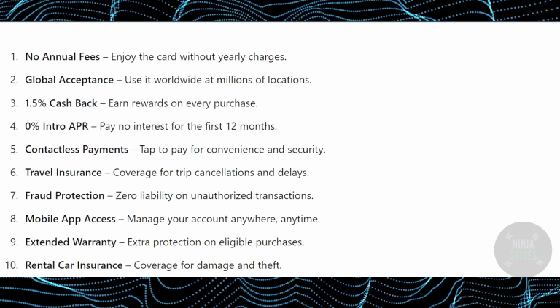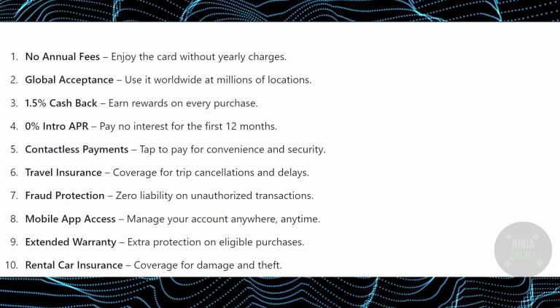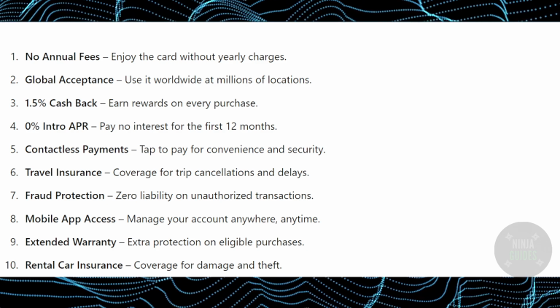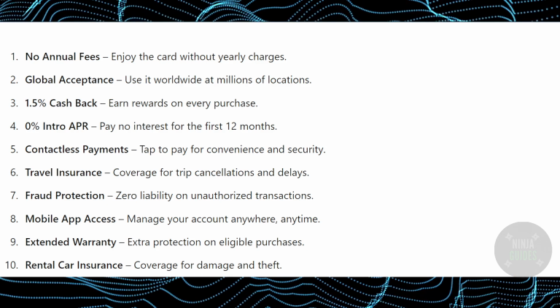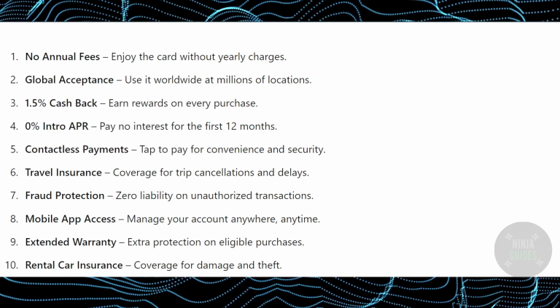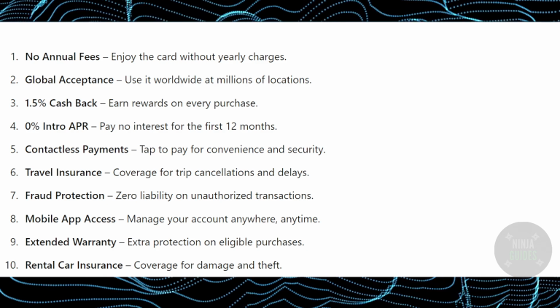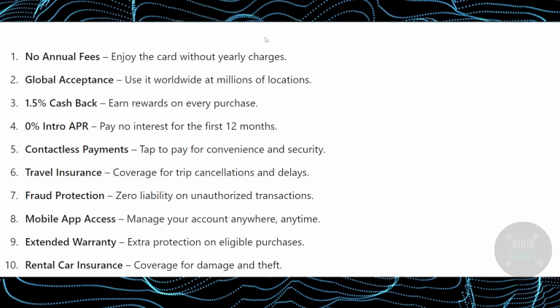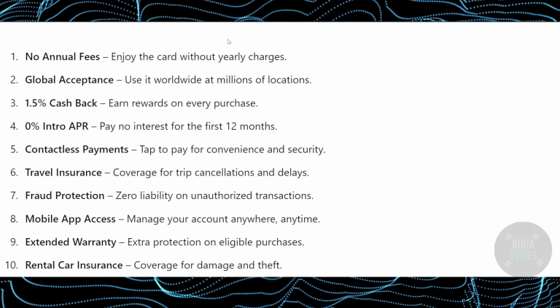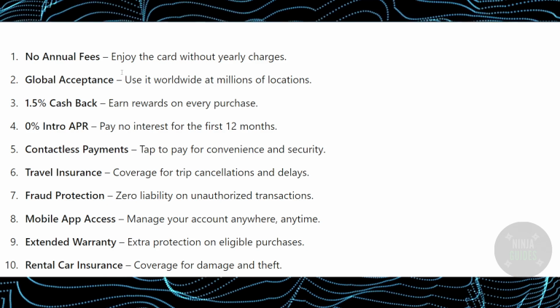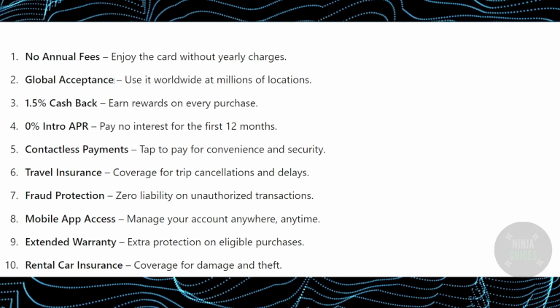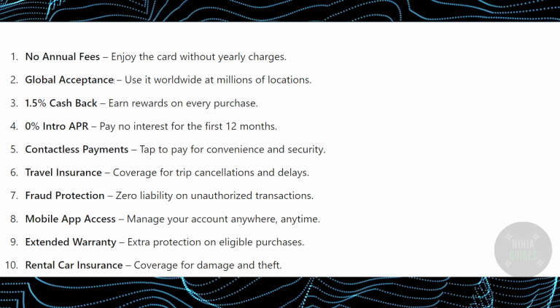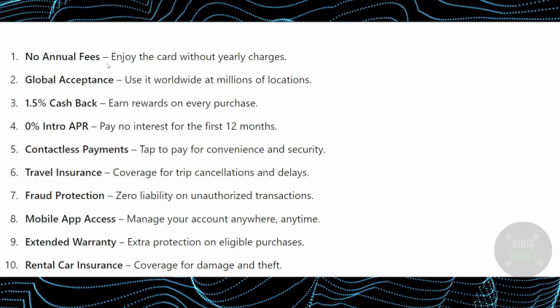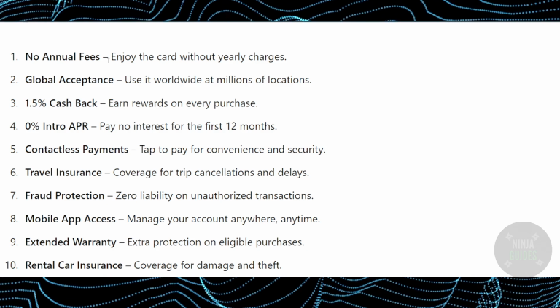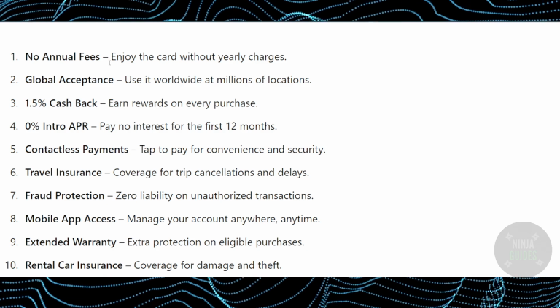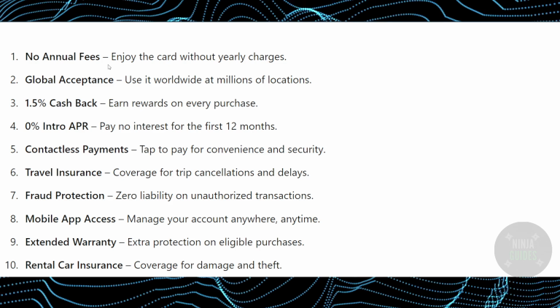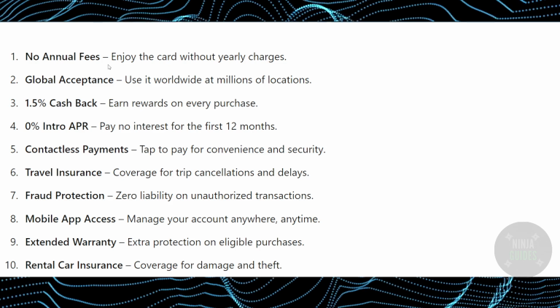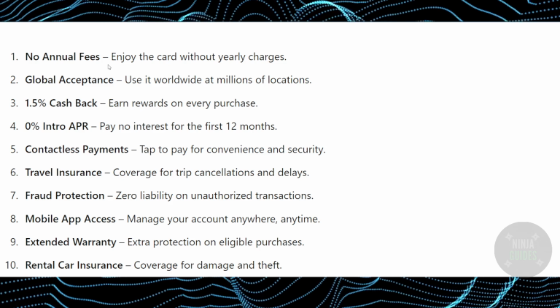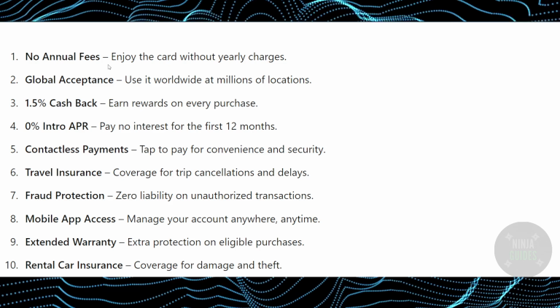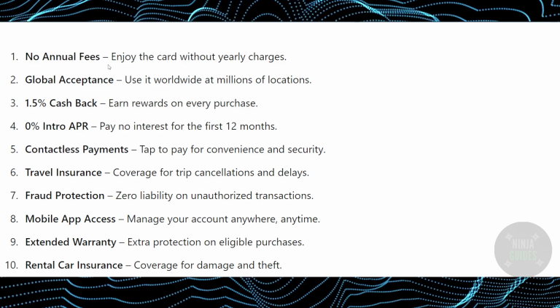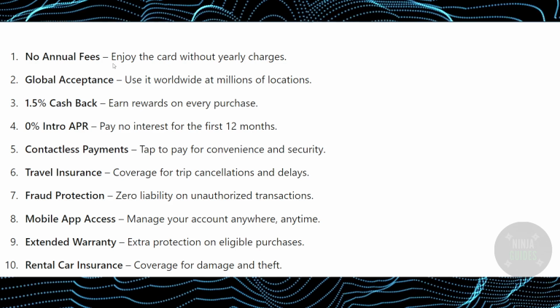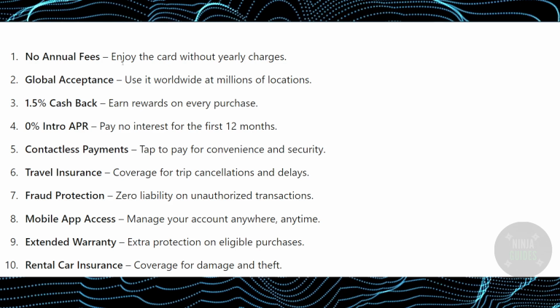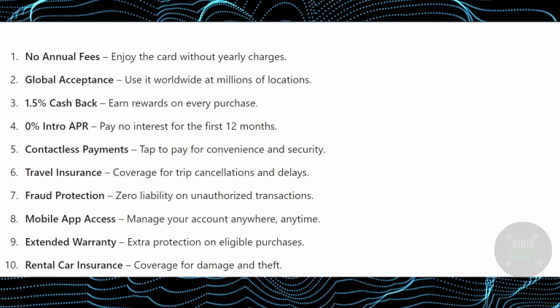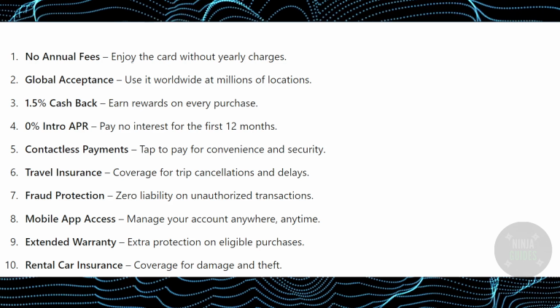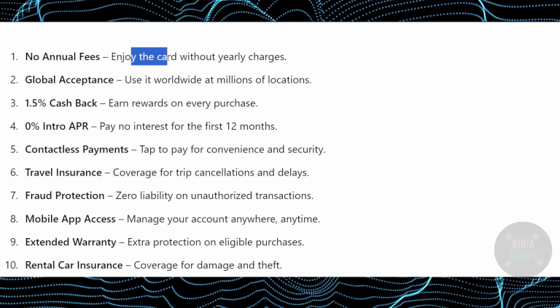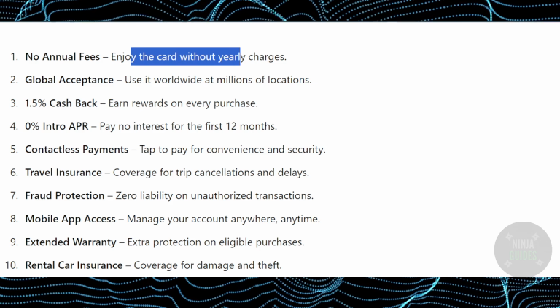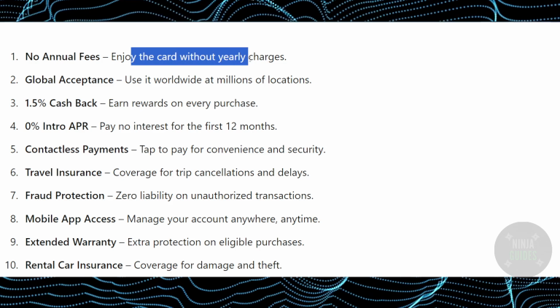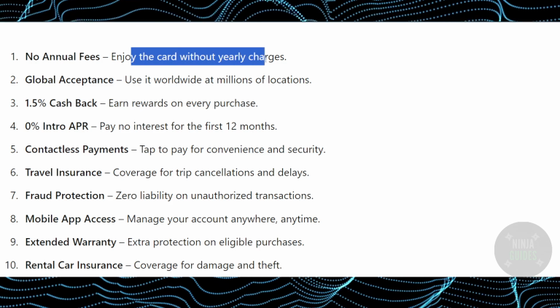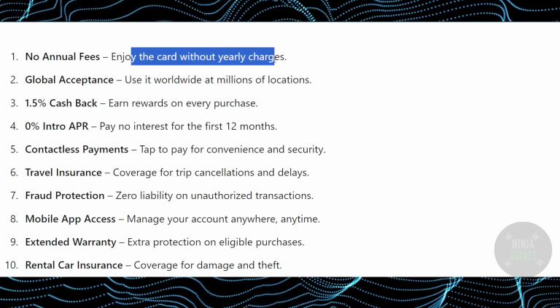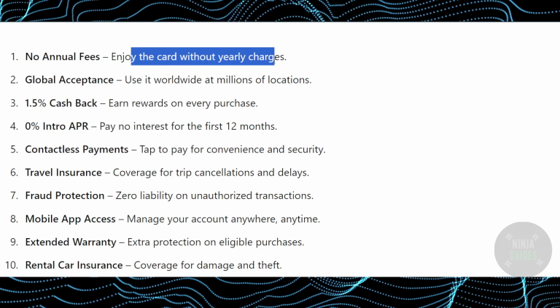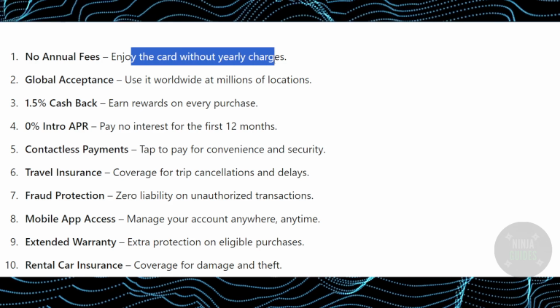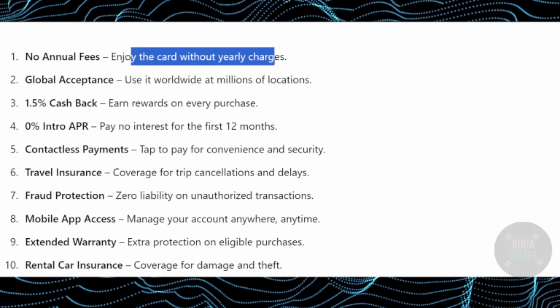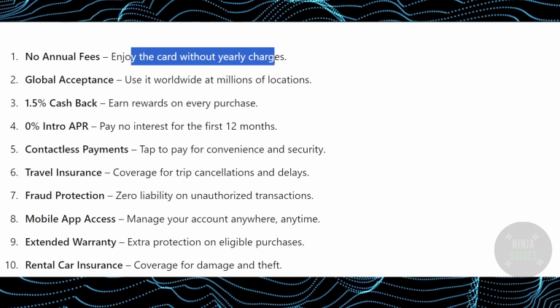First, it does not have any annual fee — as you can see, there is no annual fee and you can enjoy the card without any early charges.